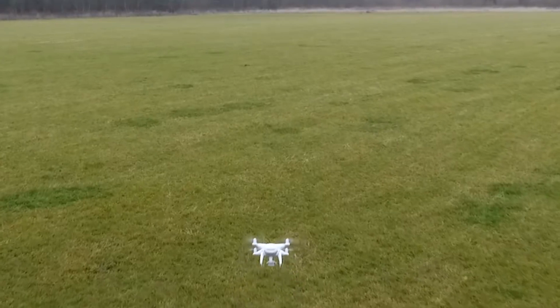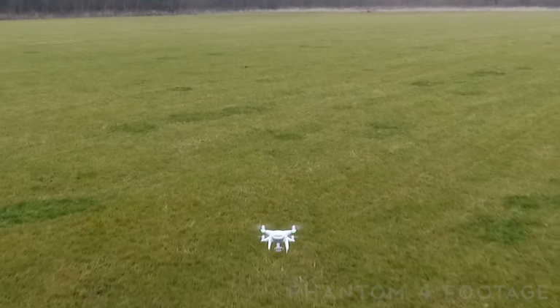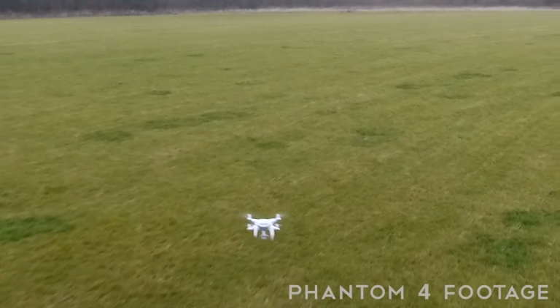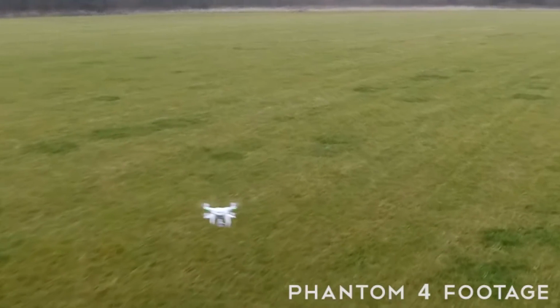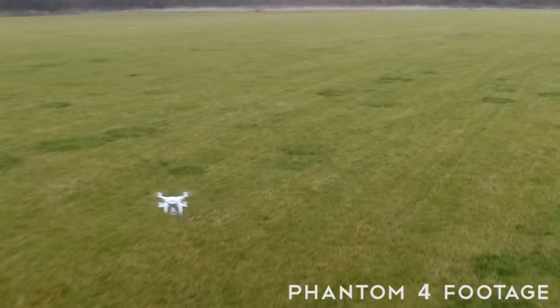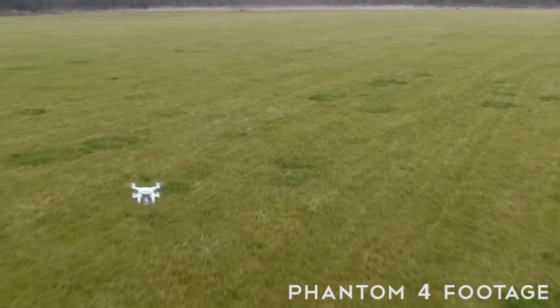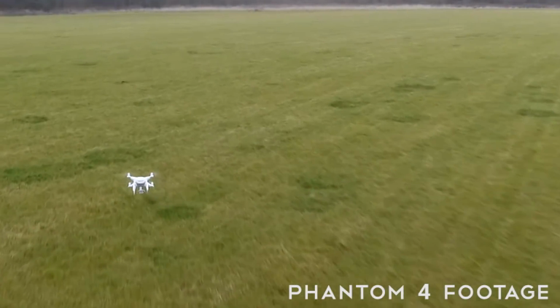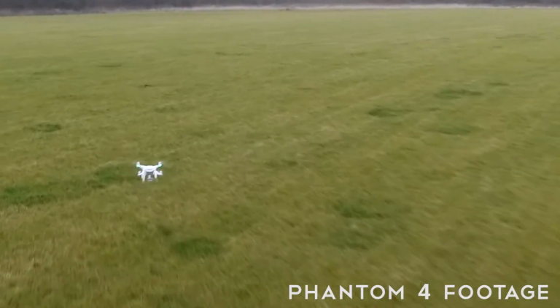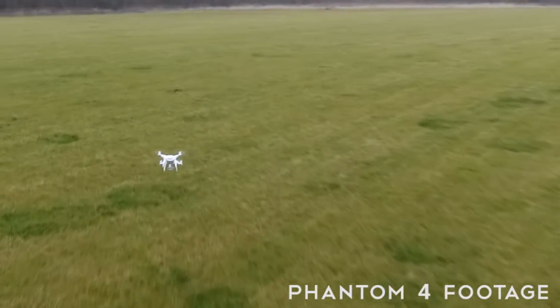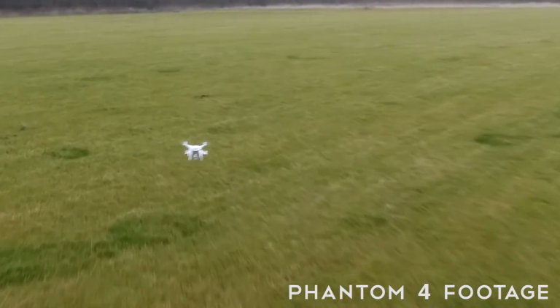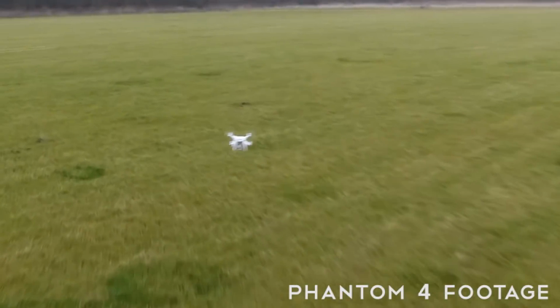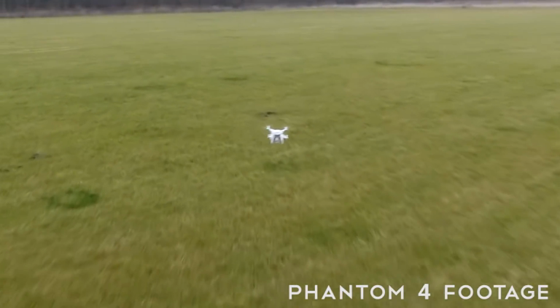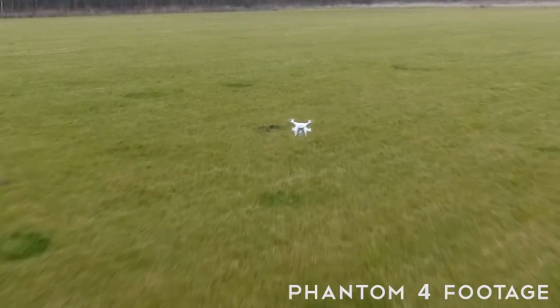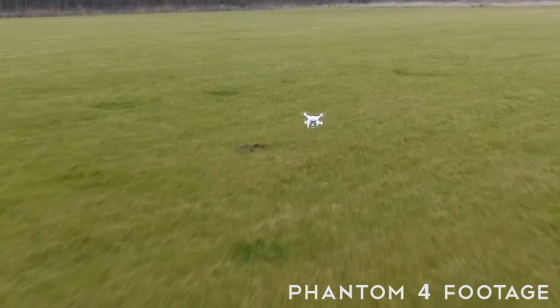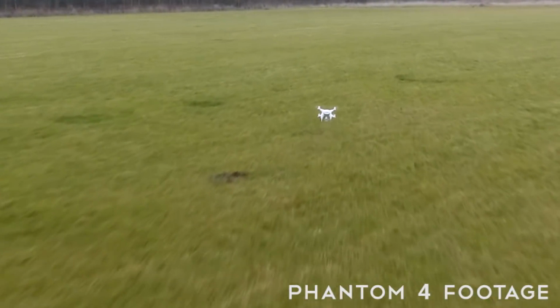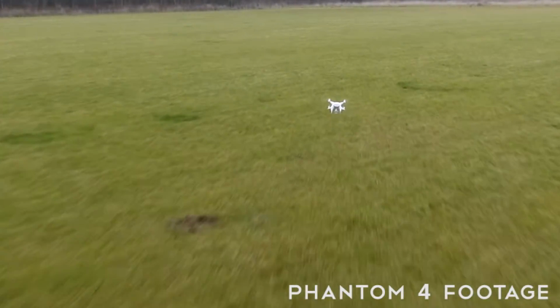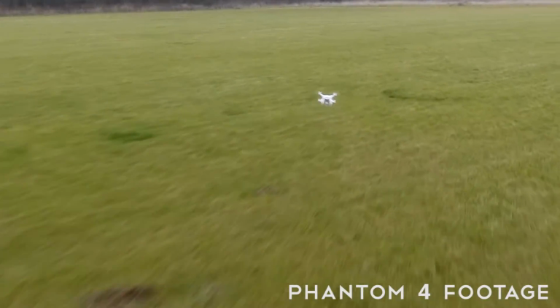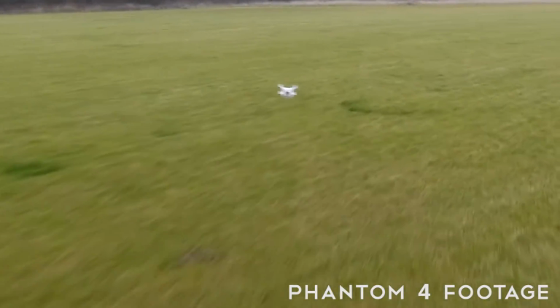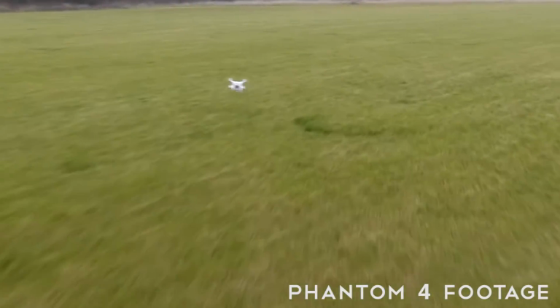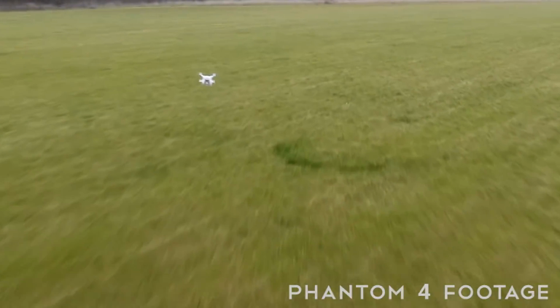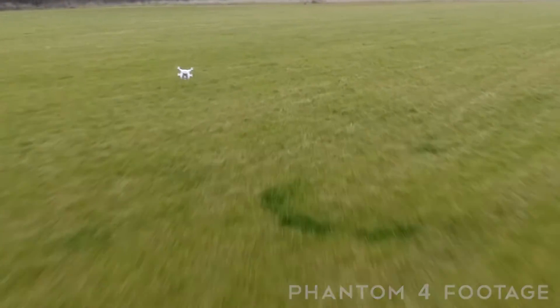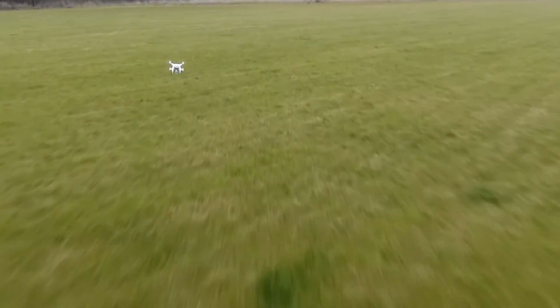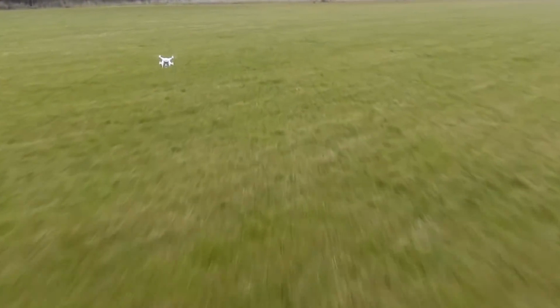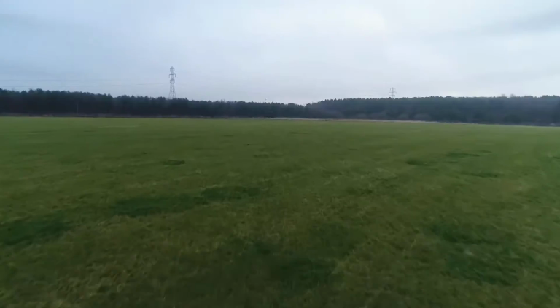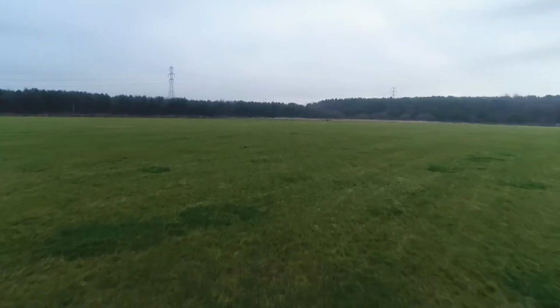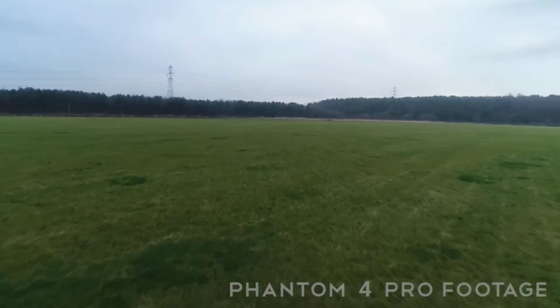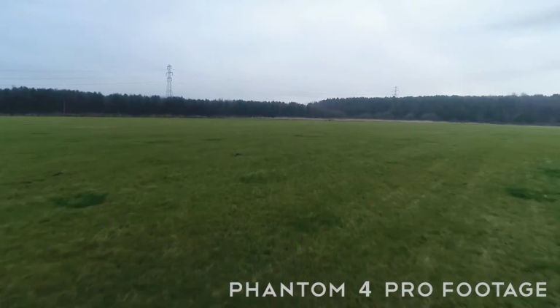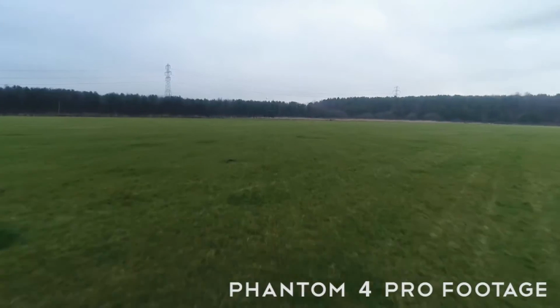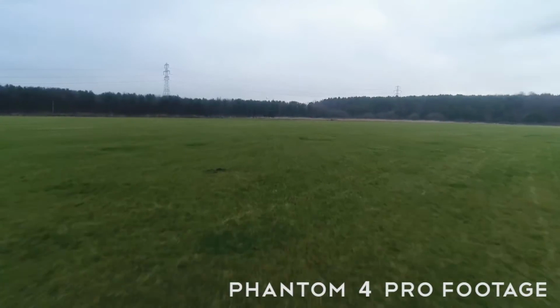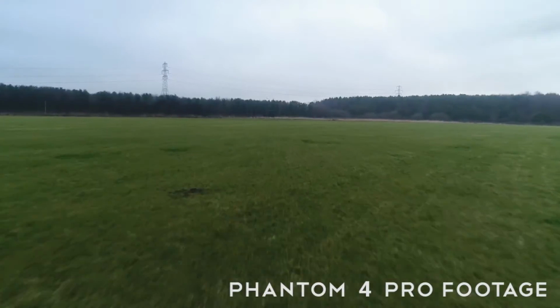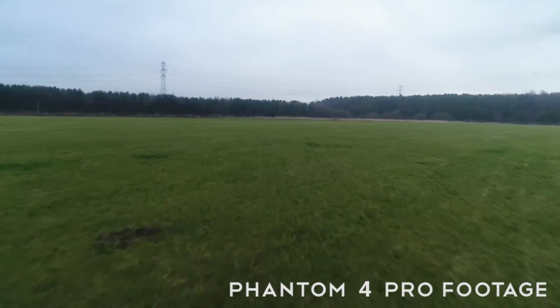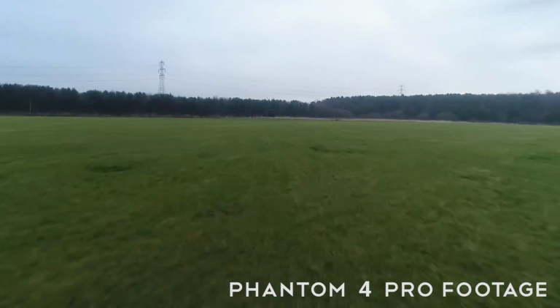One of the main things we noticed was that the Phantom 4 Pro's sports mode easily outpaces that of the original Phantom 4.